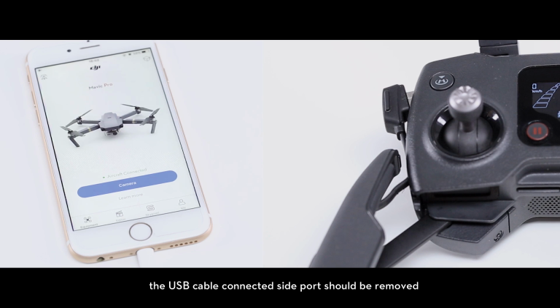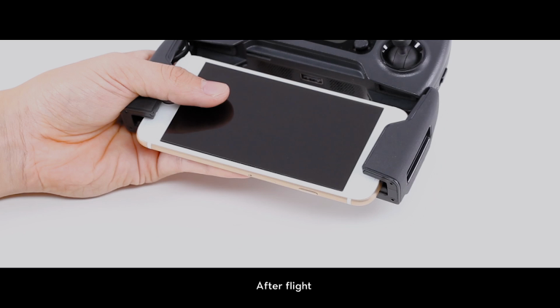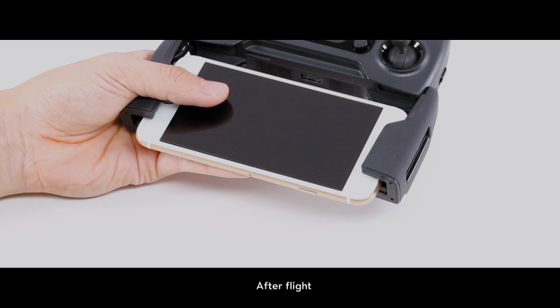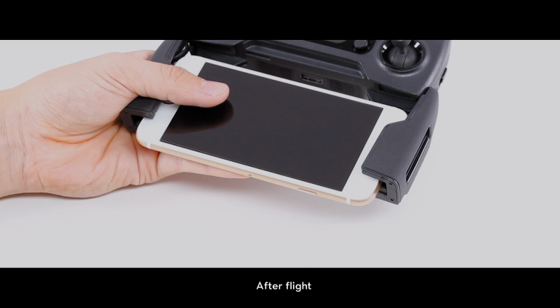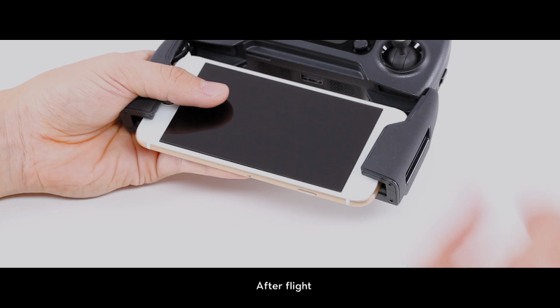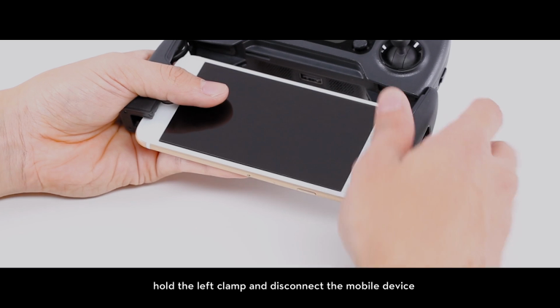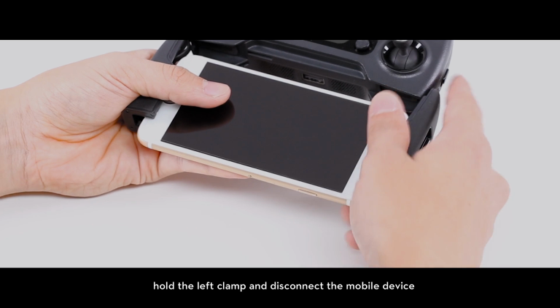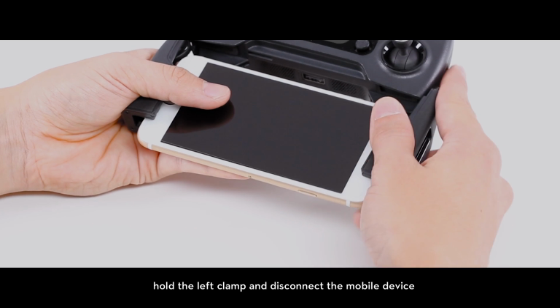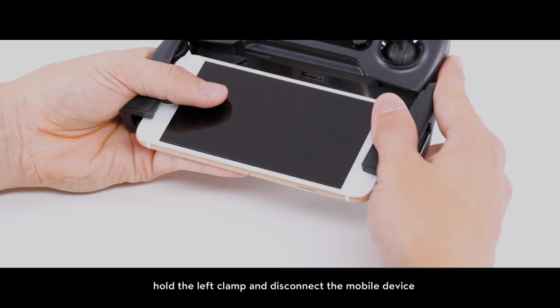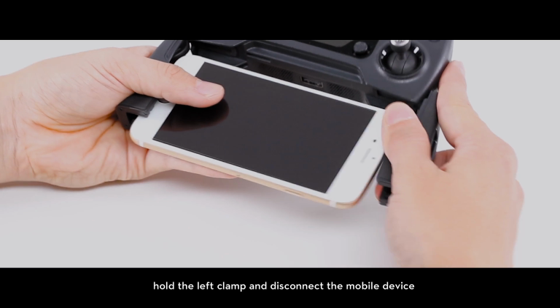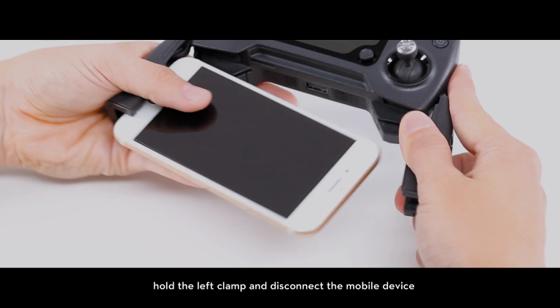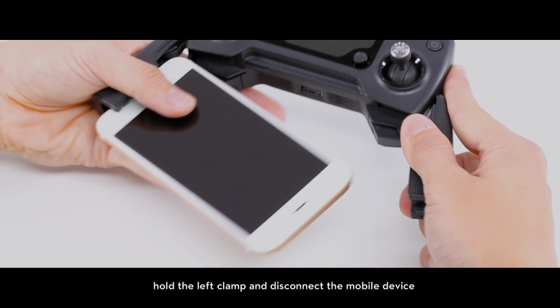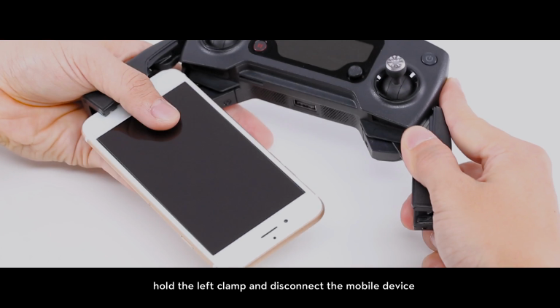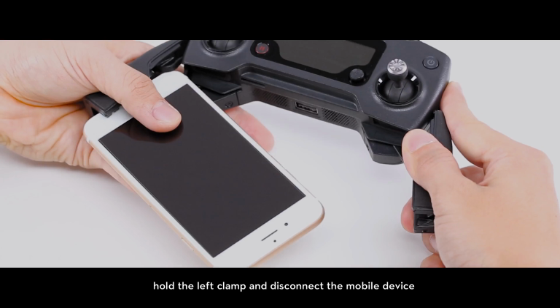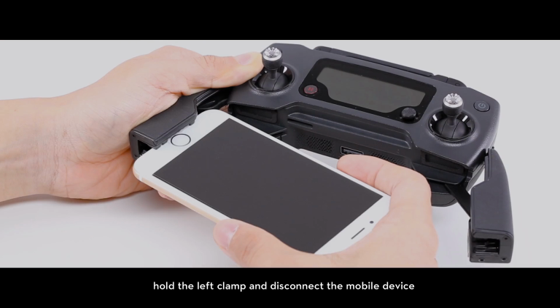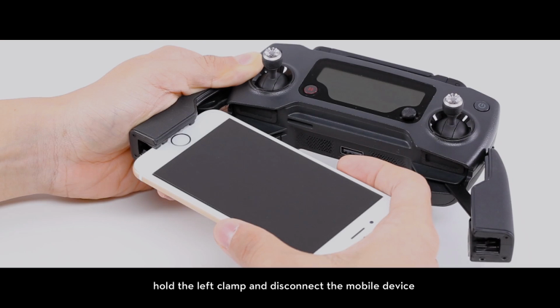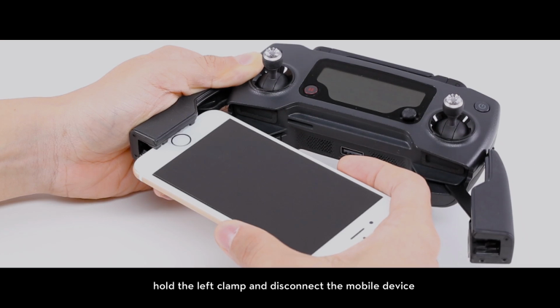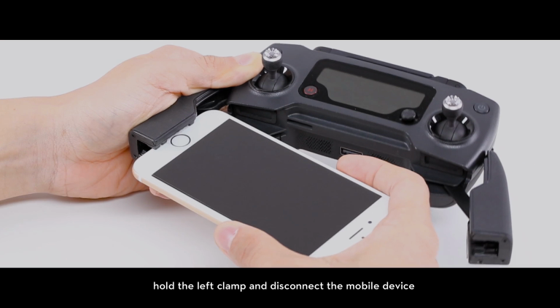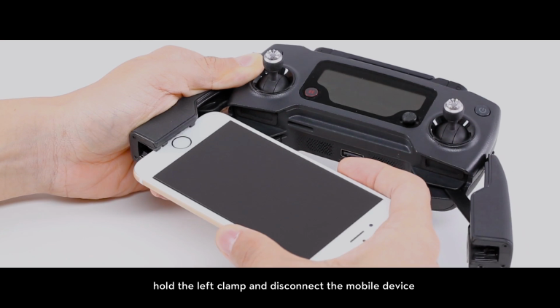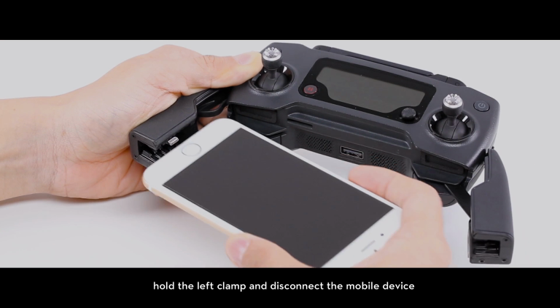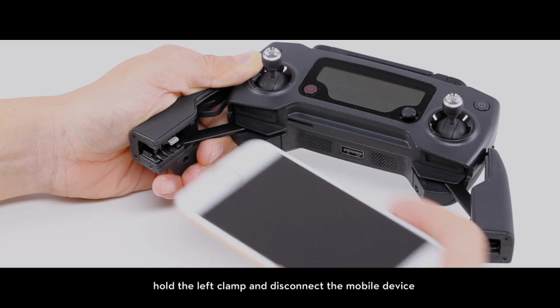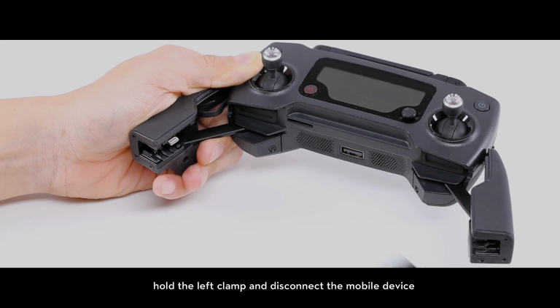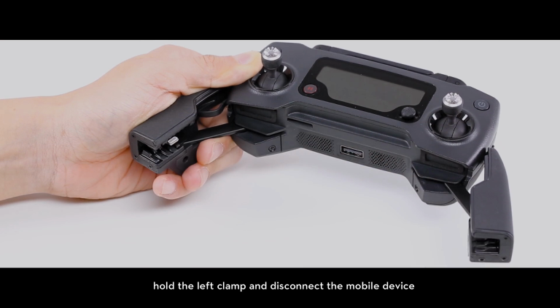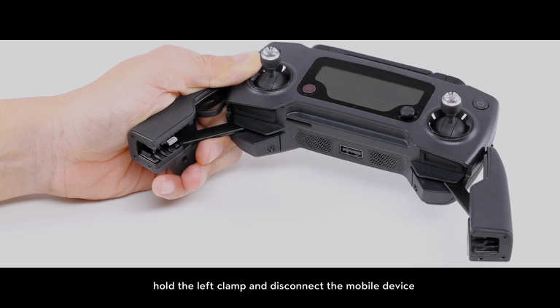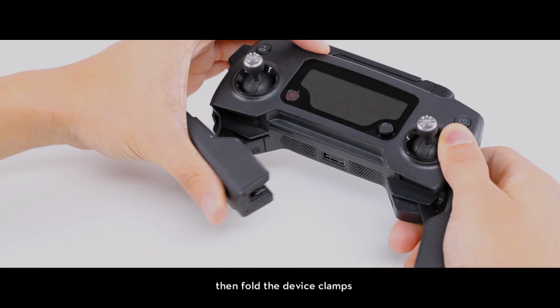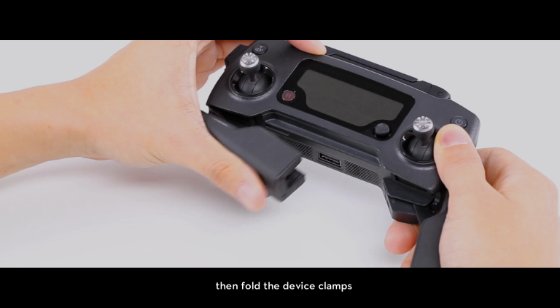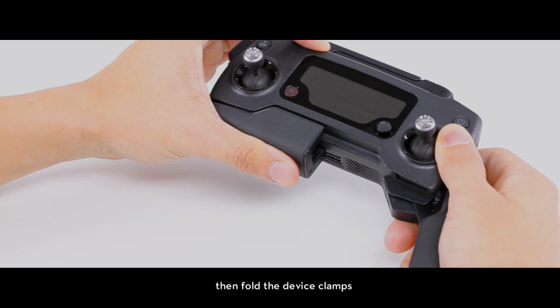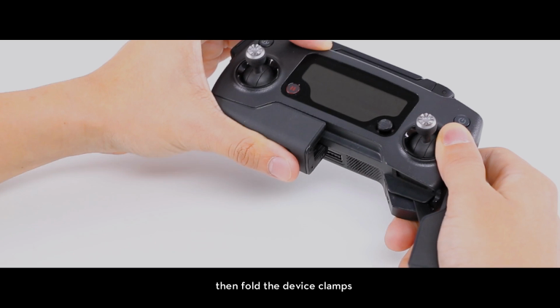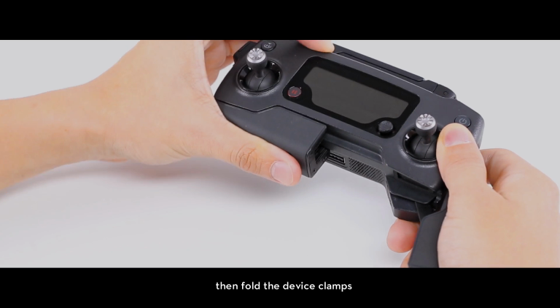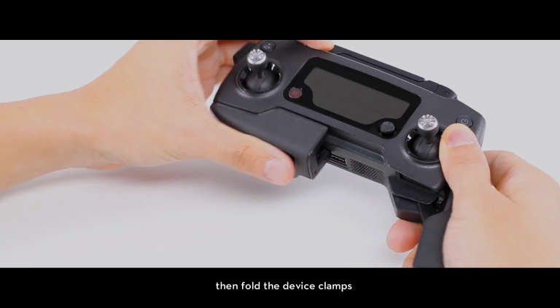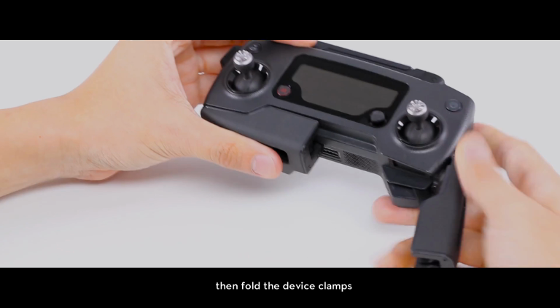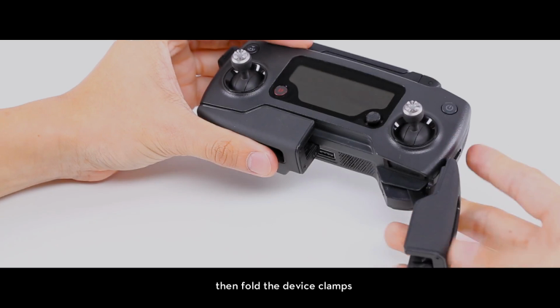After flight, hold the left clamp and disconnect the mobile device. Then fold the device clamps.